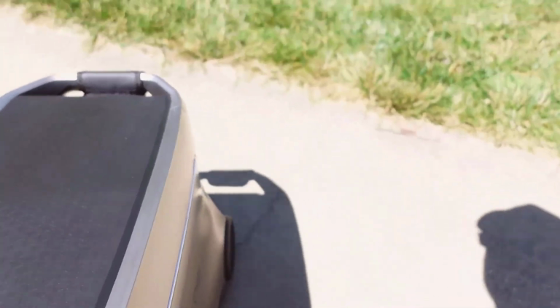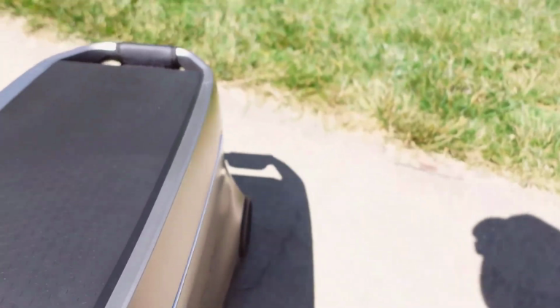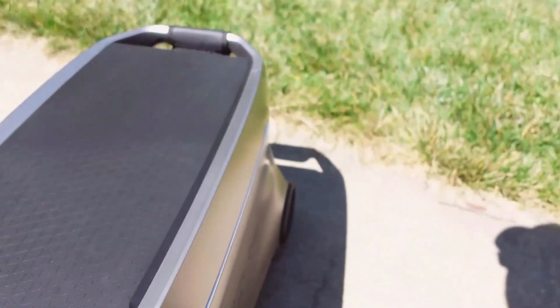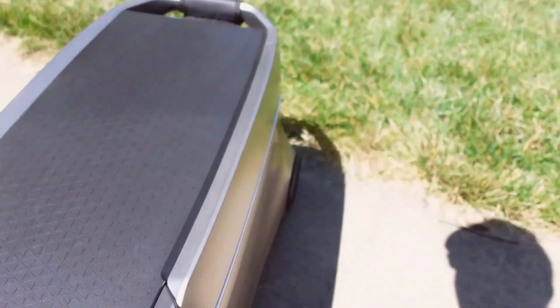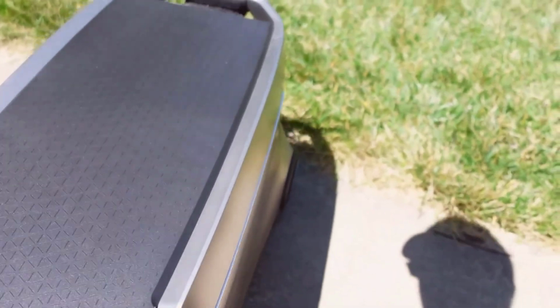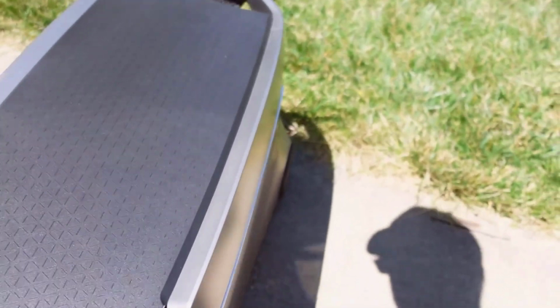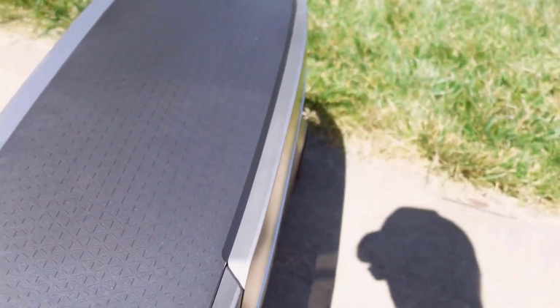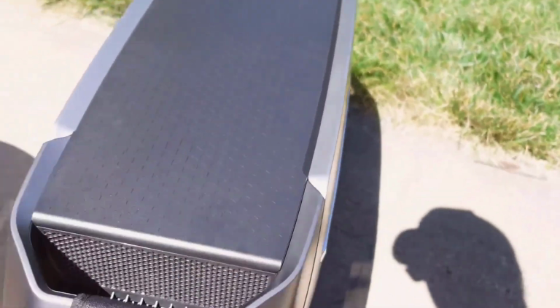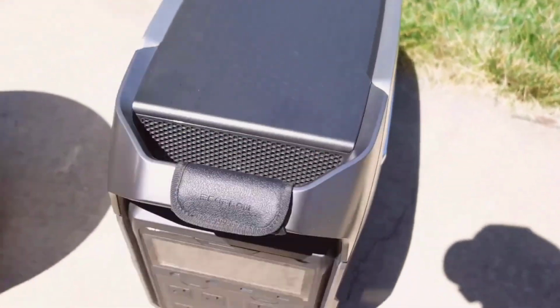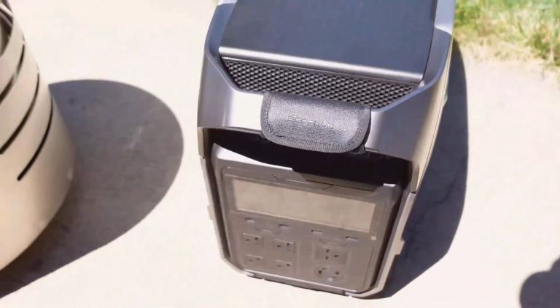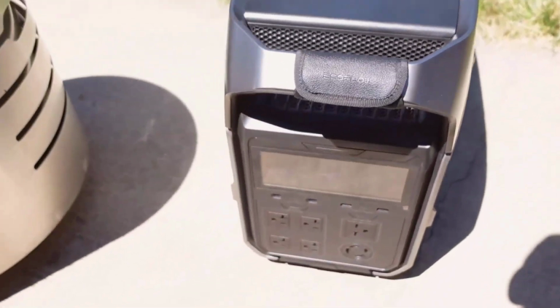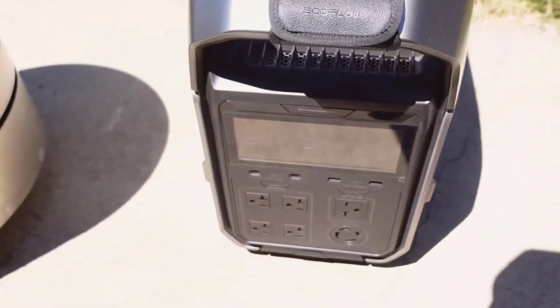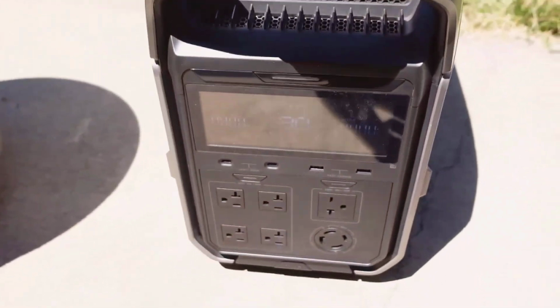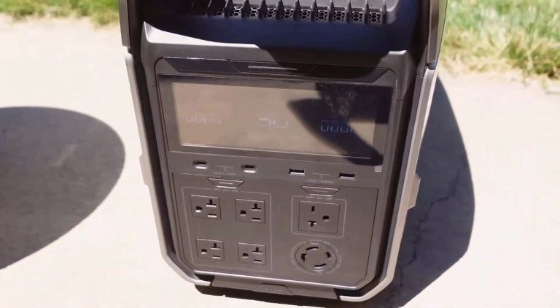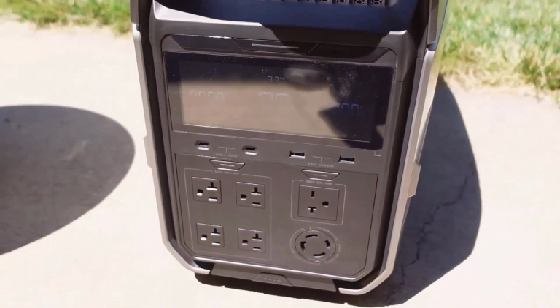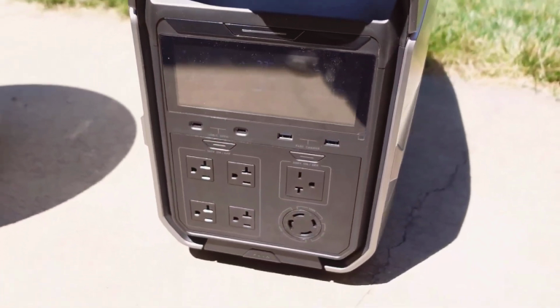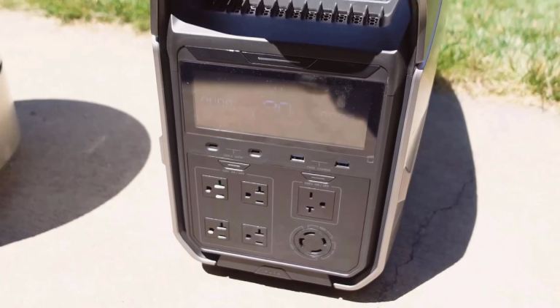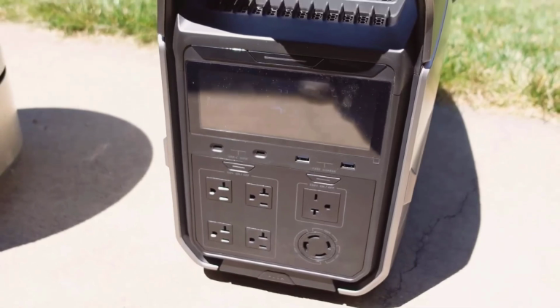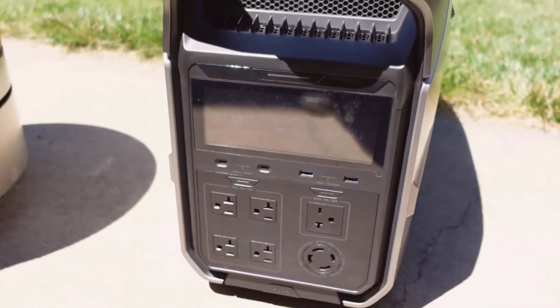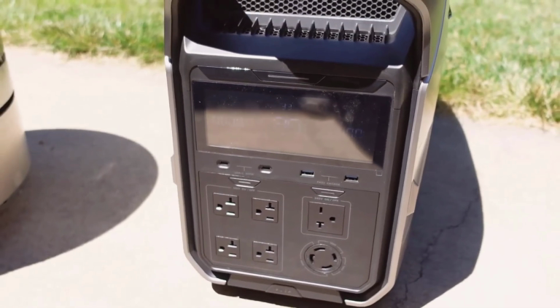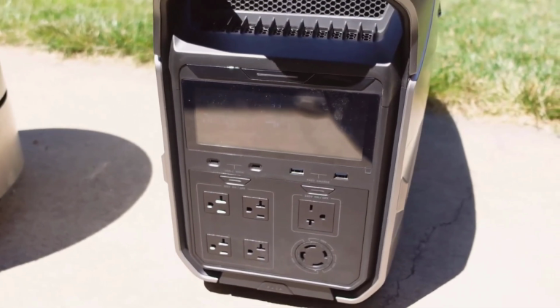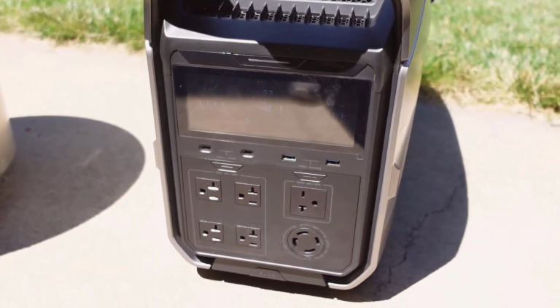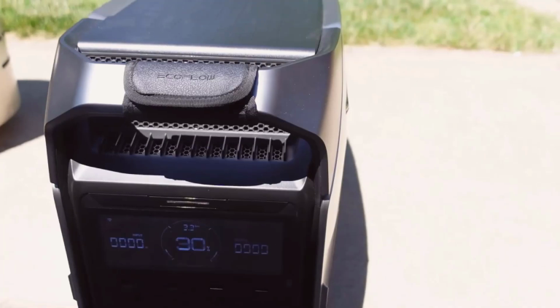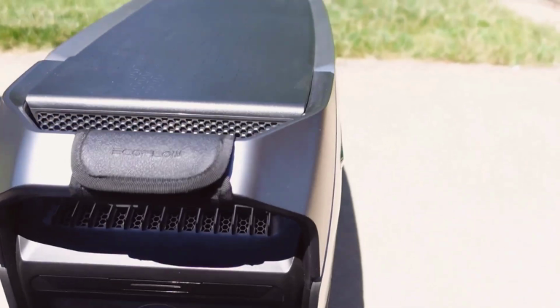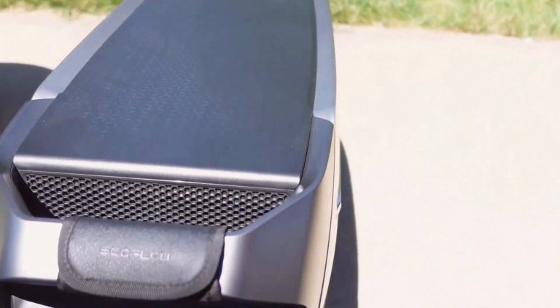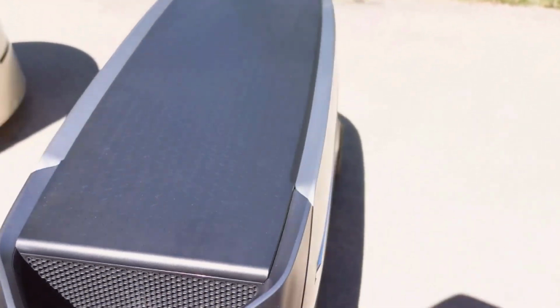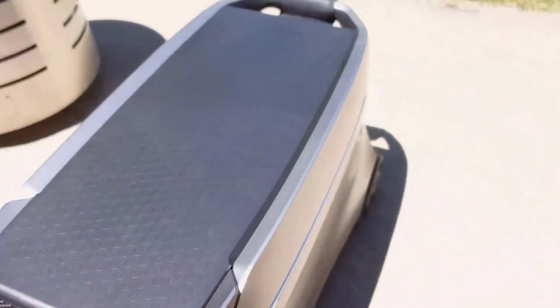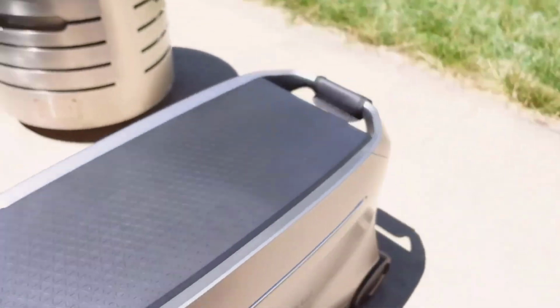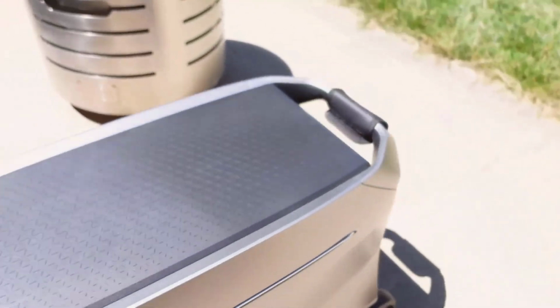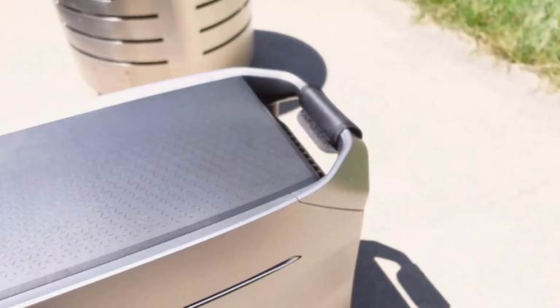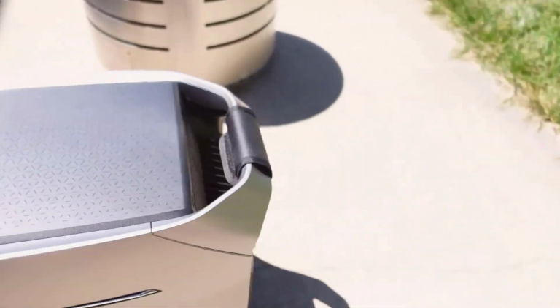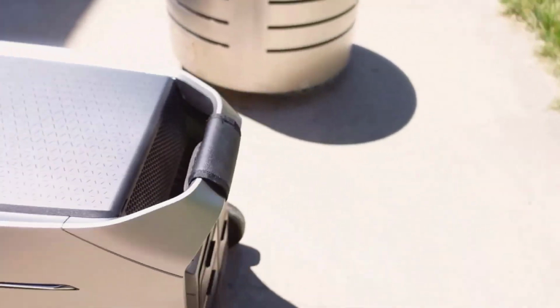I will share detailed information about the EF EcoFlow Solar Generator Delta Pro 3 in the comments section. Thank you for watching.